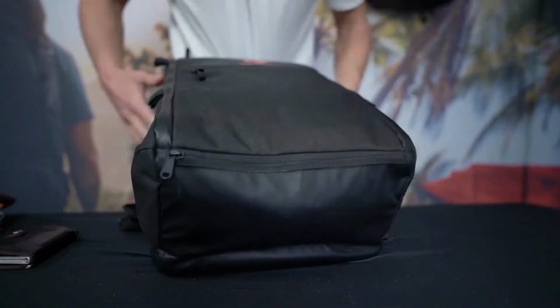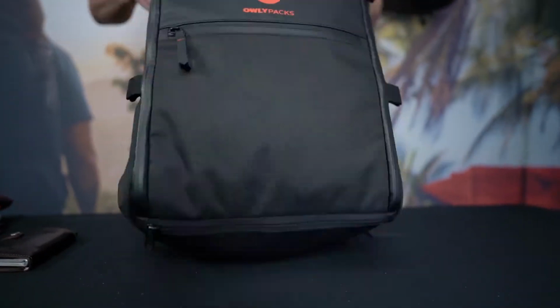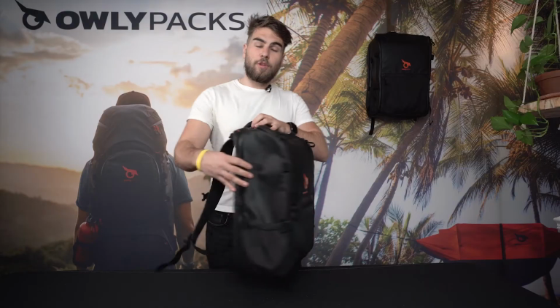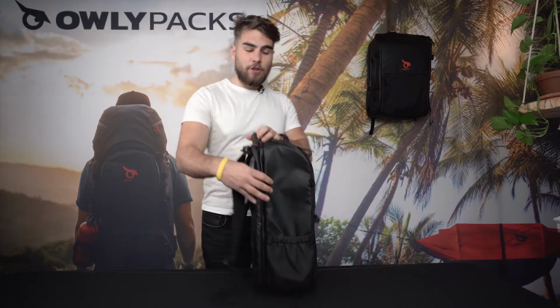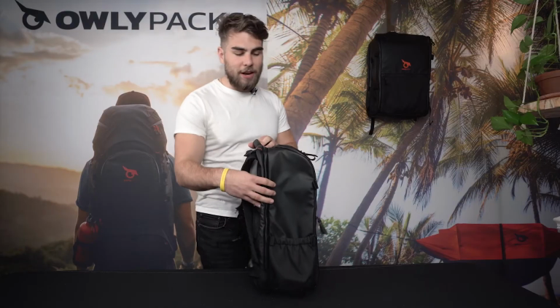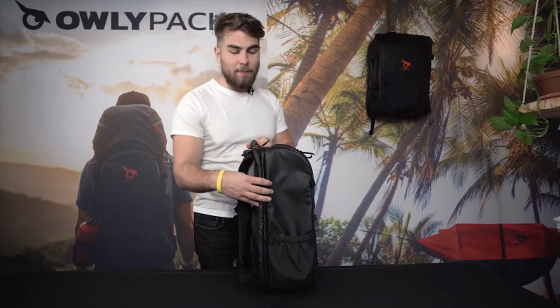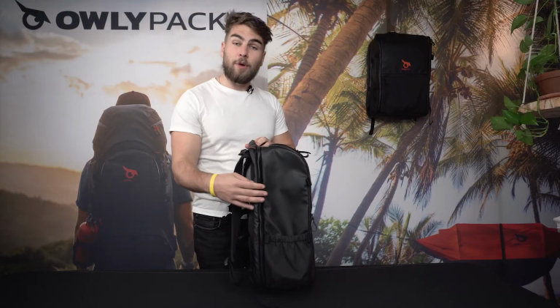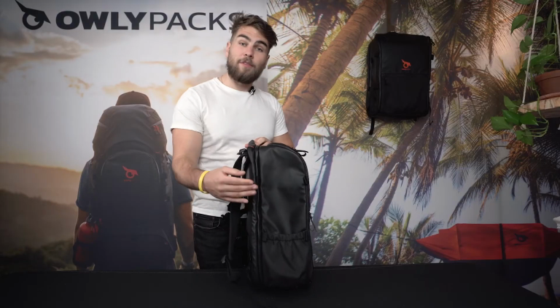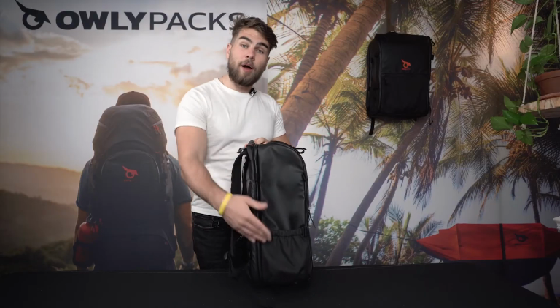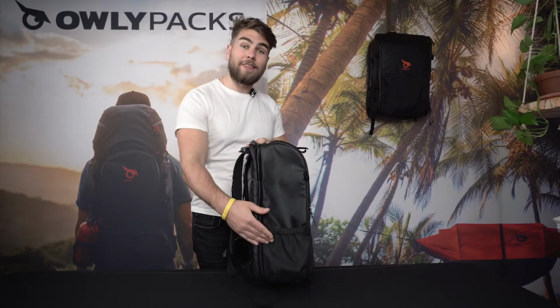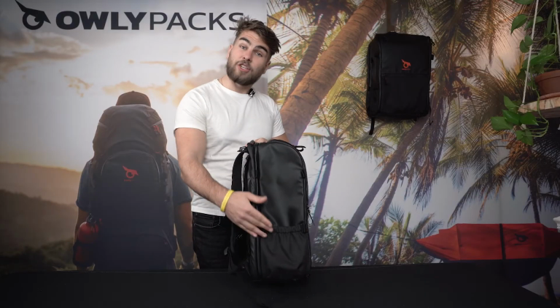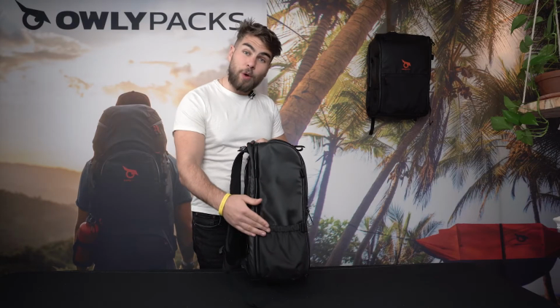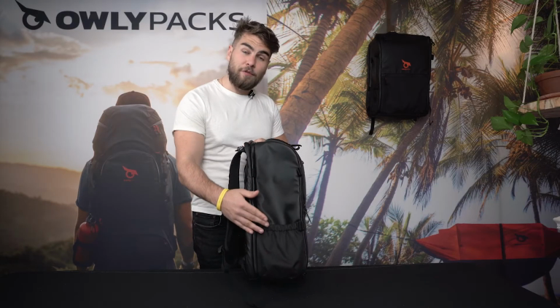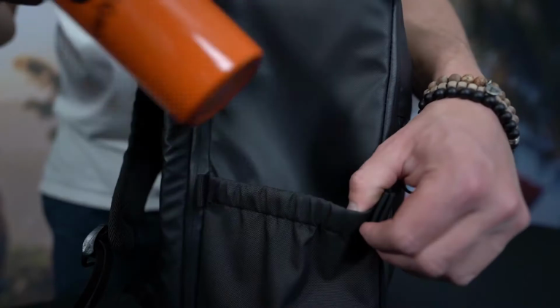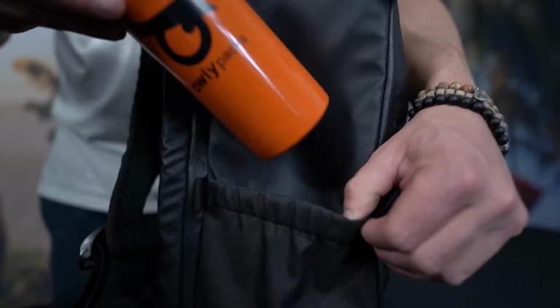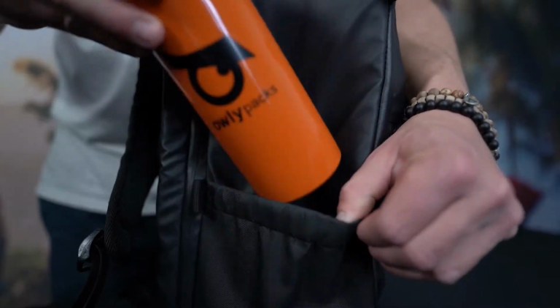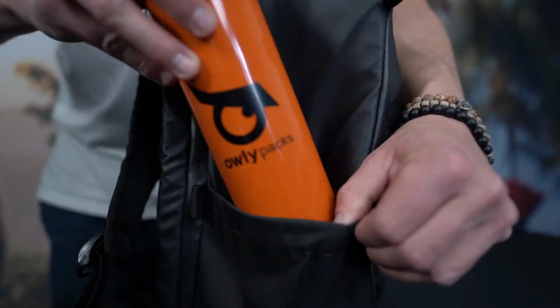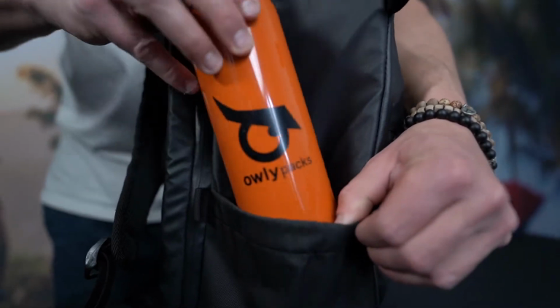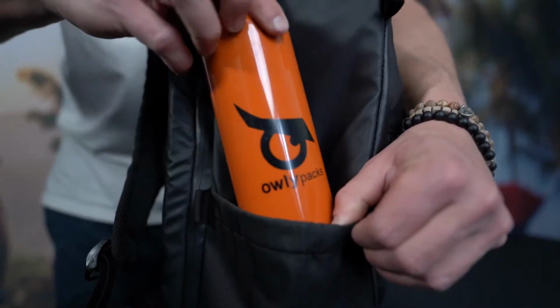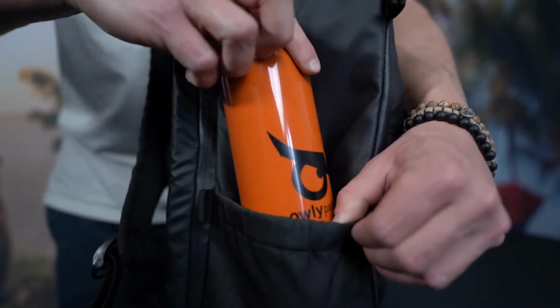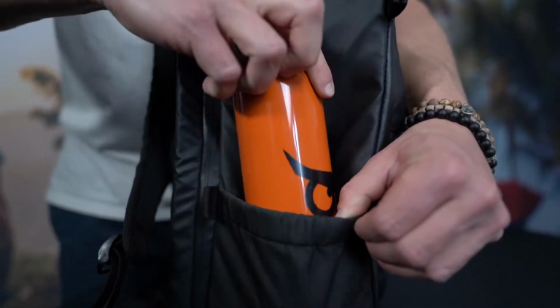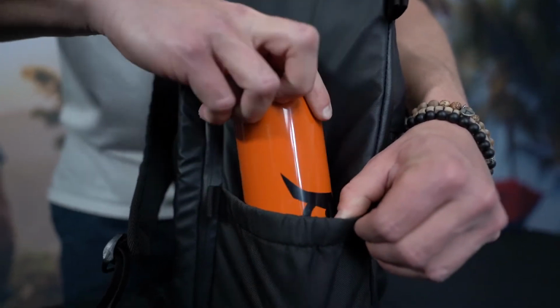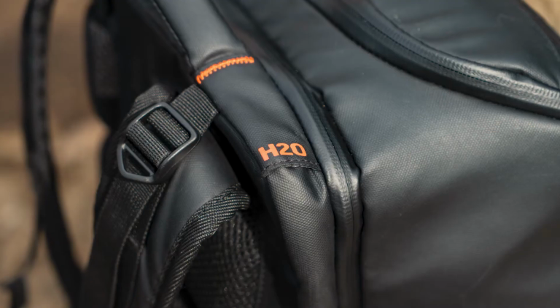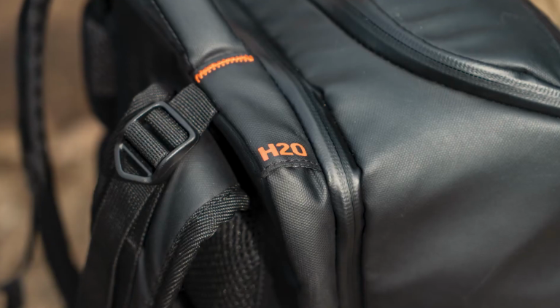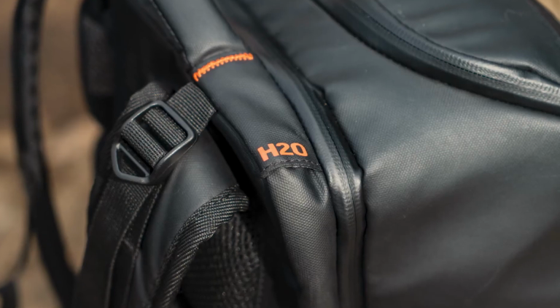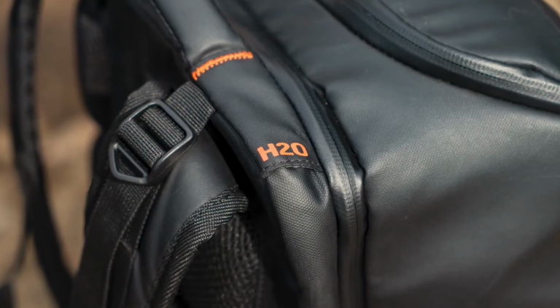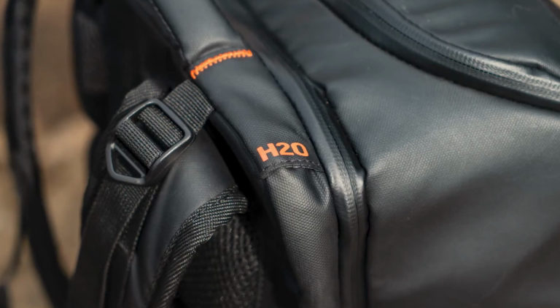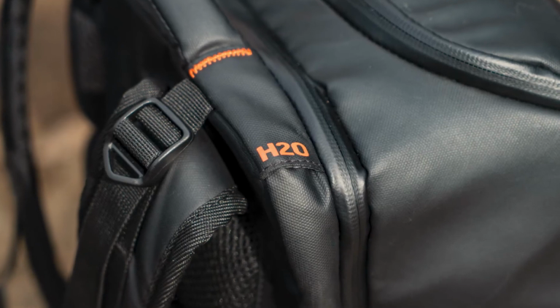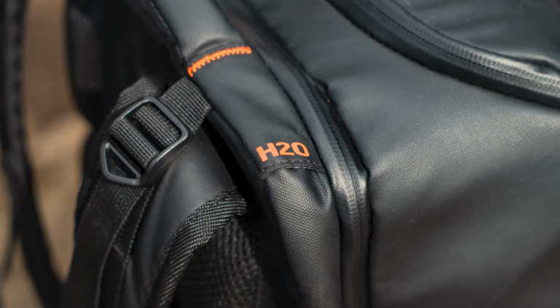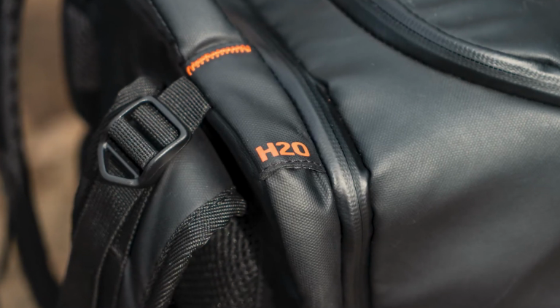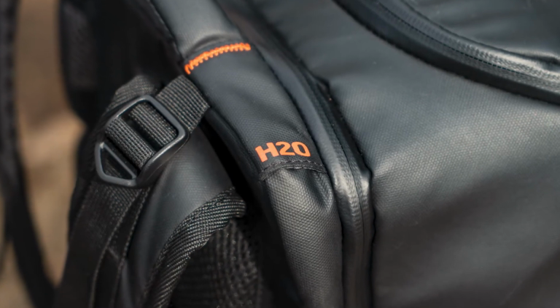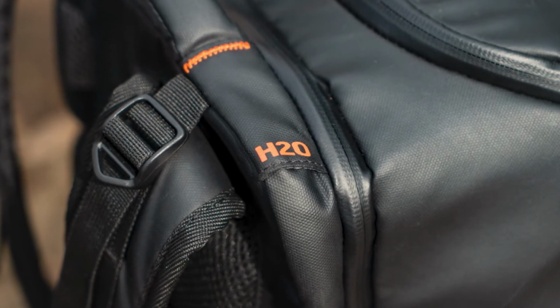On the other side of the bag we have a pocket that's great for water bottles, and in the upper corner we have an outlet that's made for hydration packs.